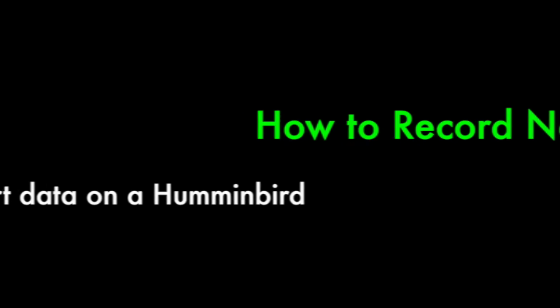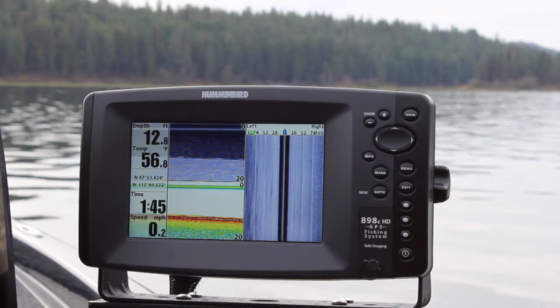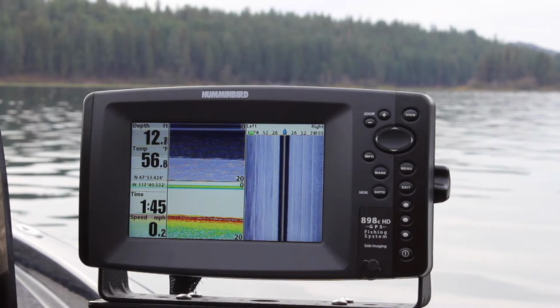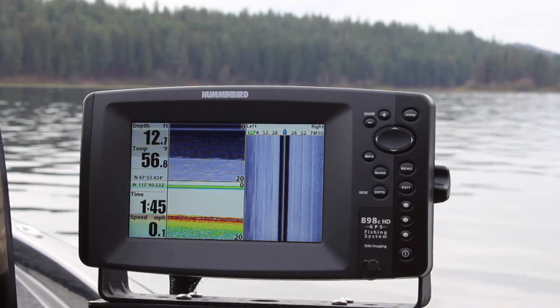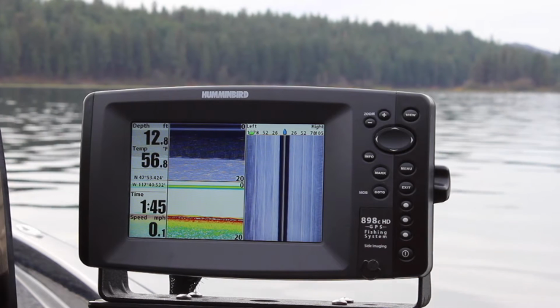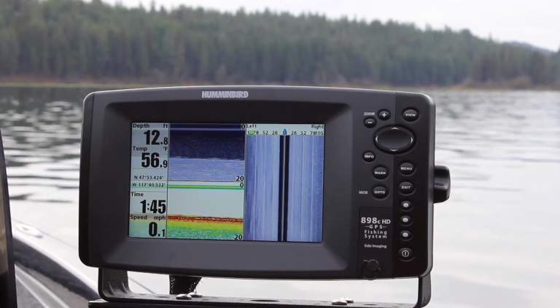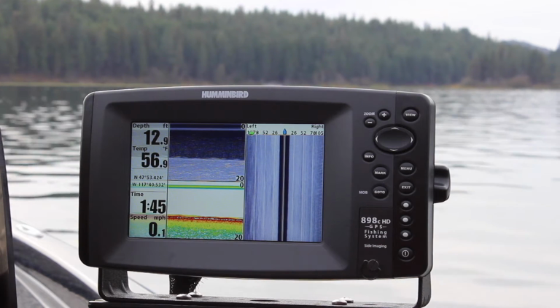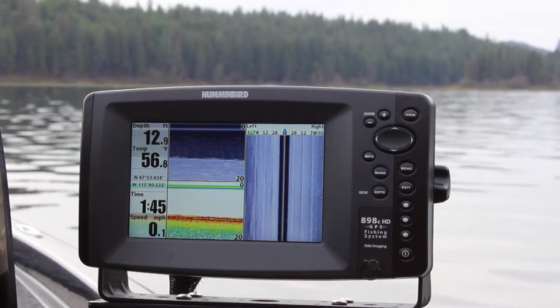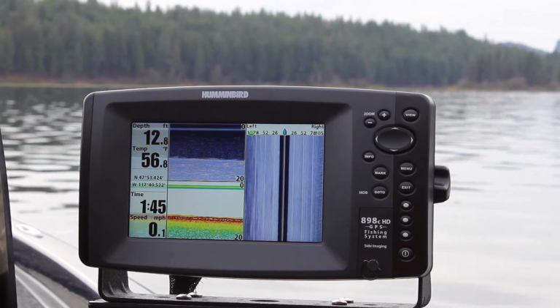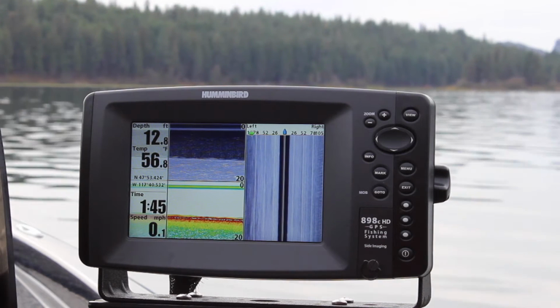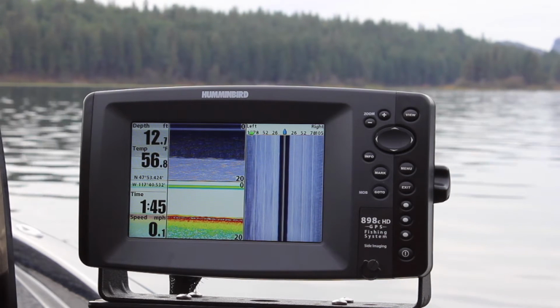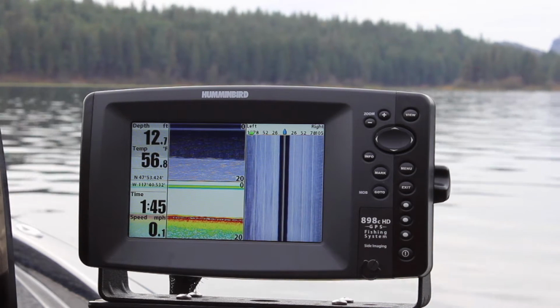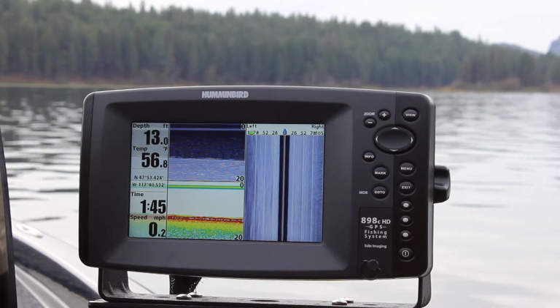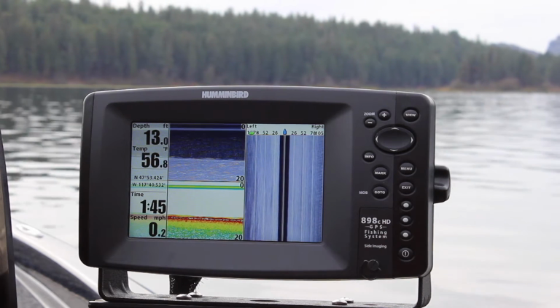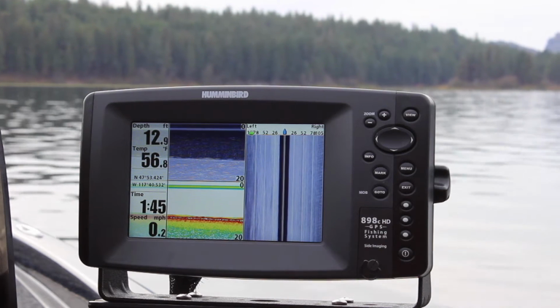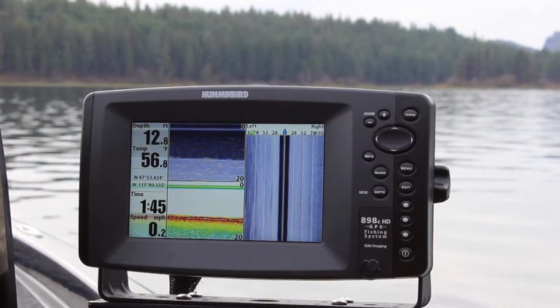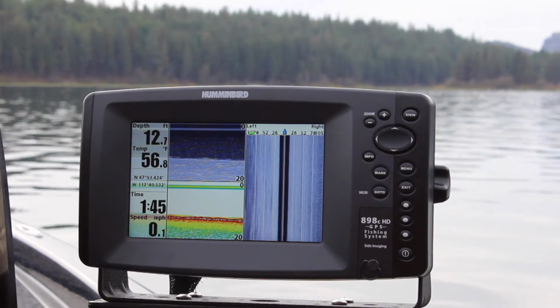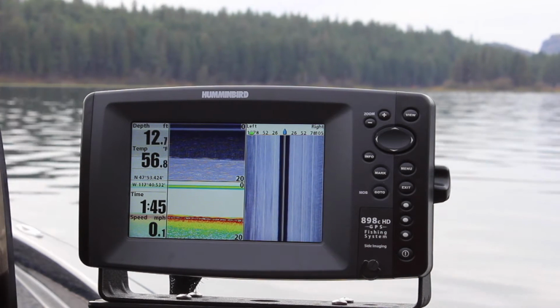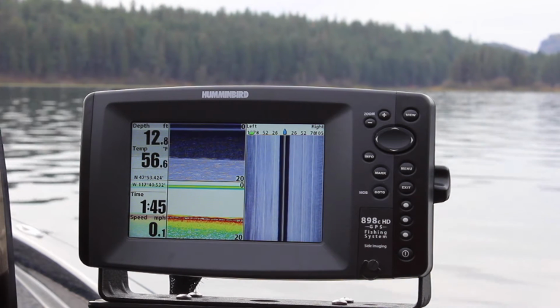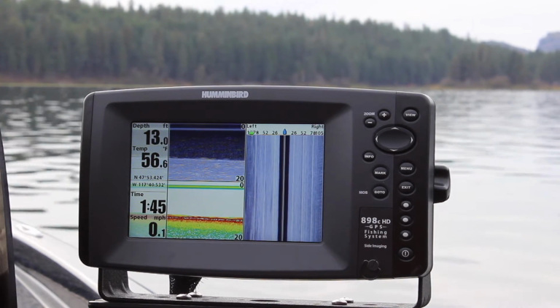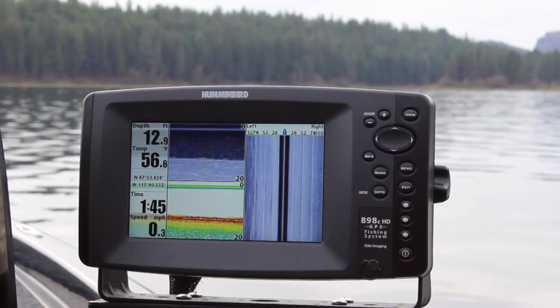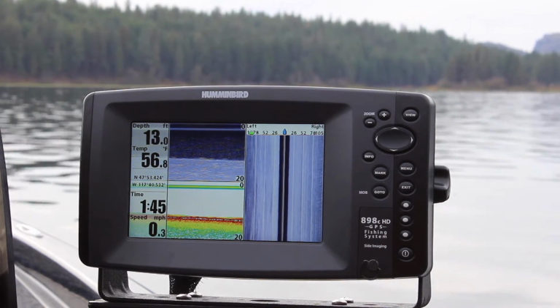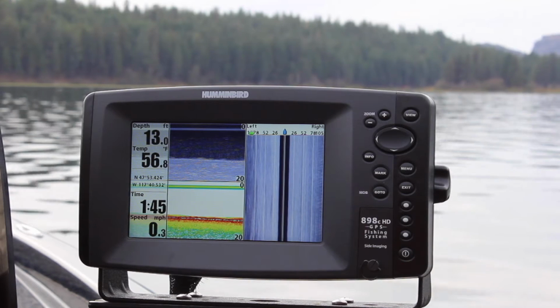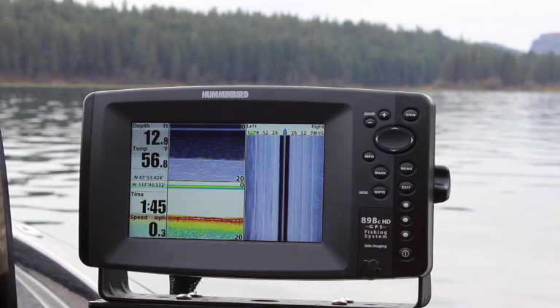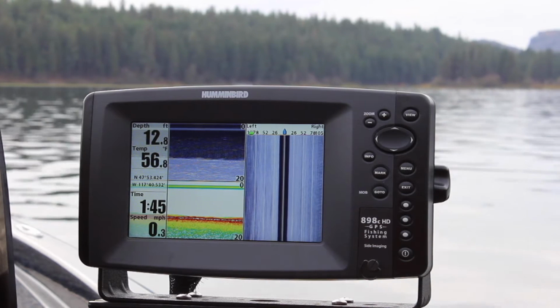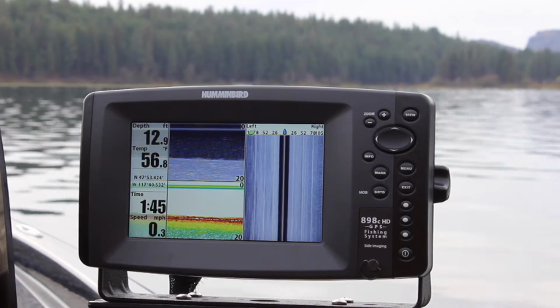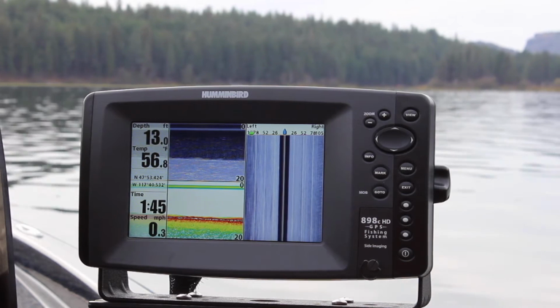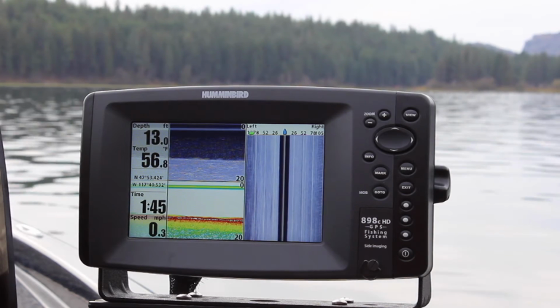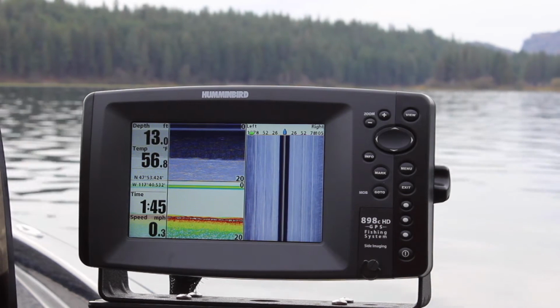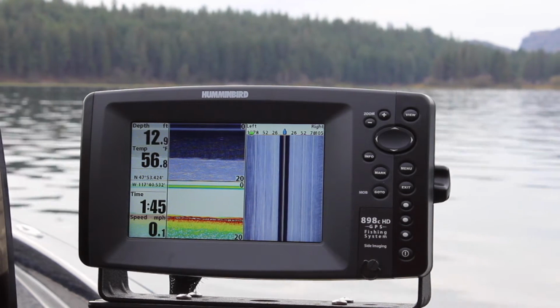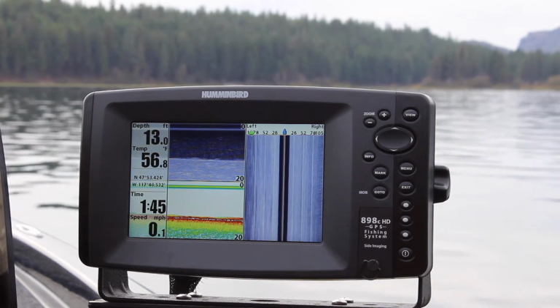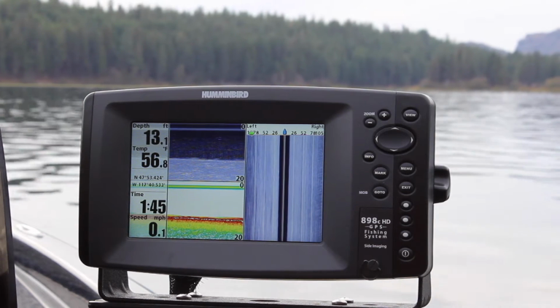Today we're going to show you how to record sonar logs with your Hummingbird. This works for the Hummingbird 1100, 900, all the way down to the 300 models.